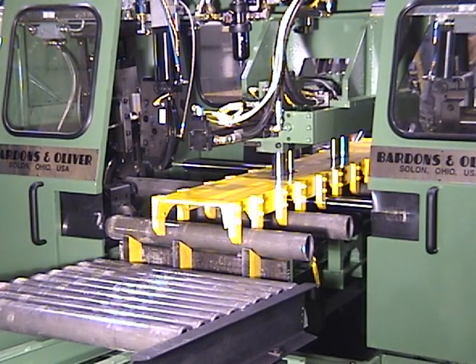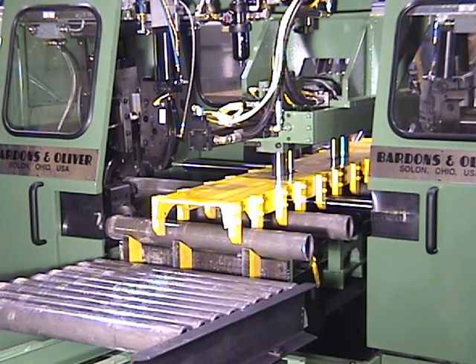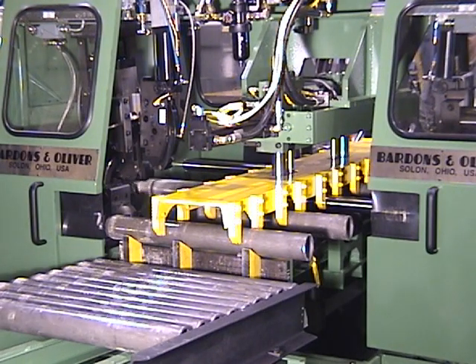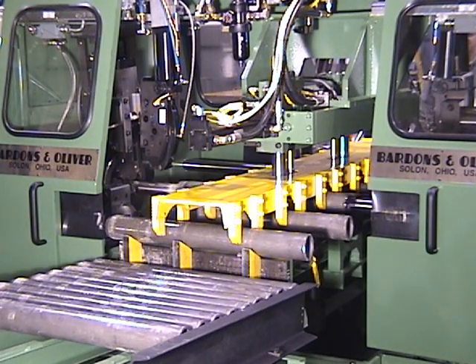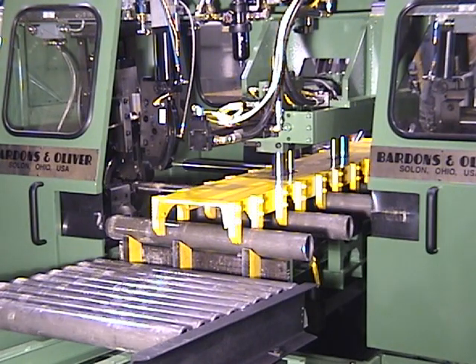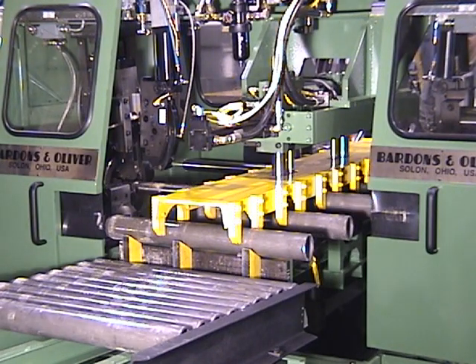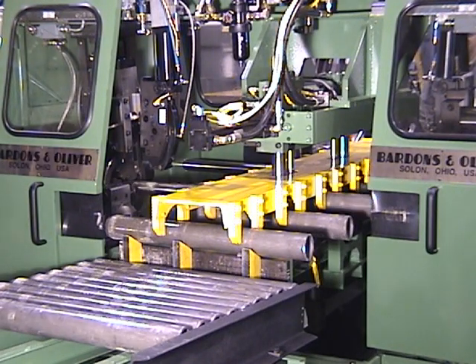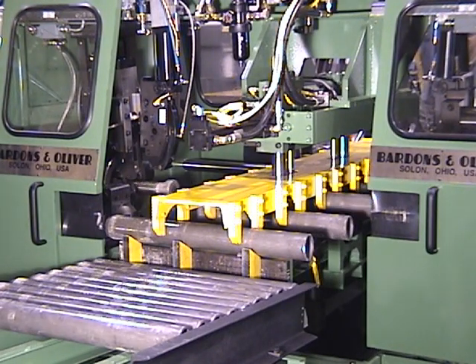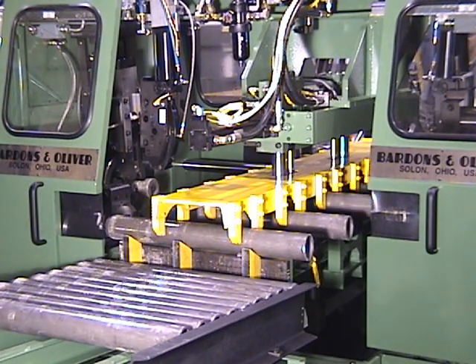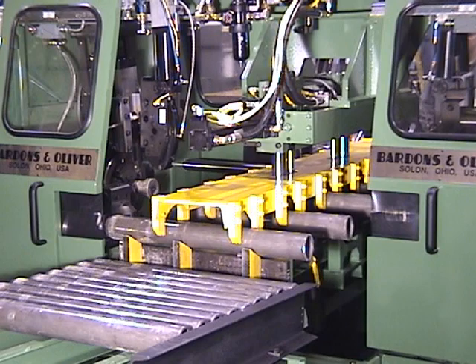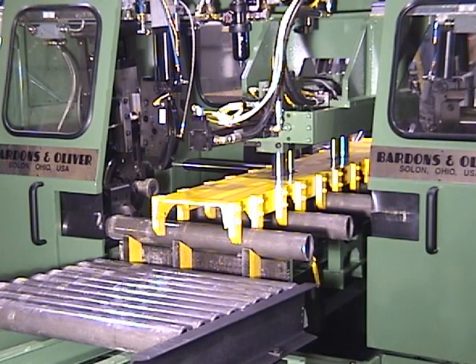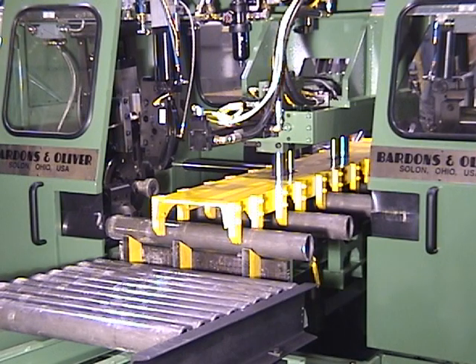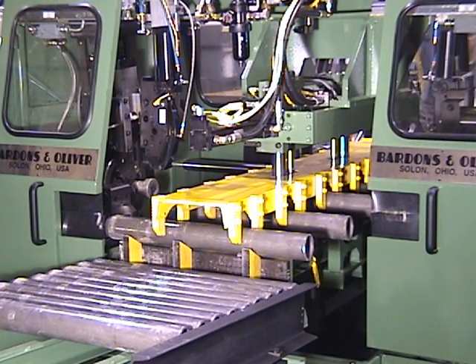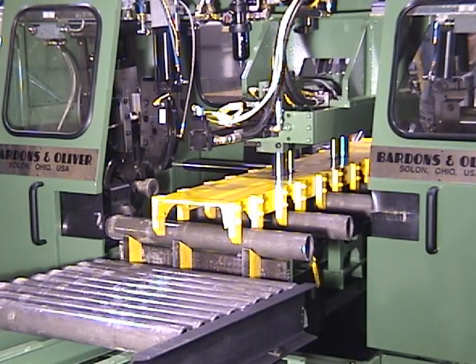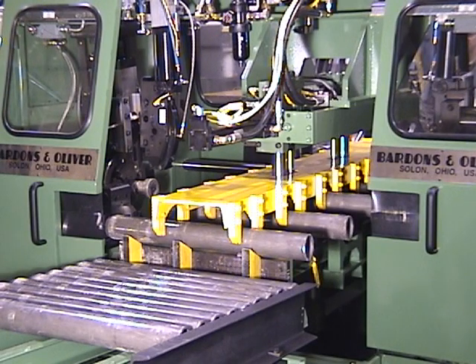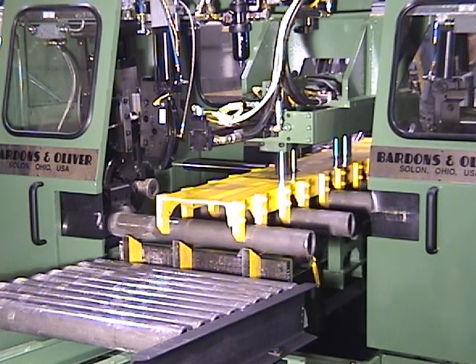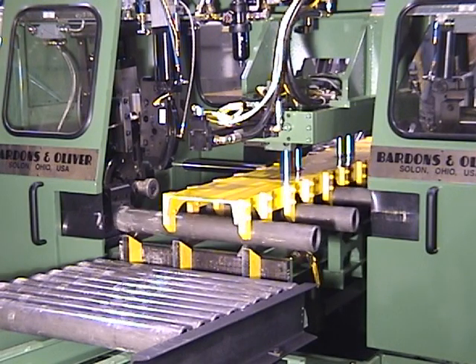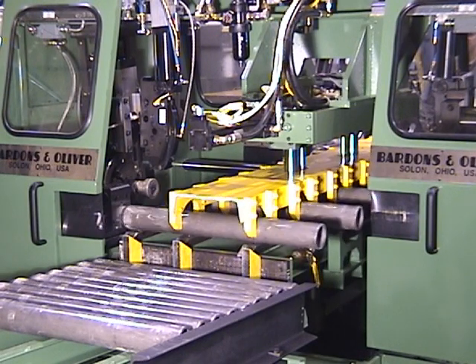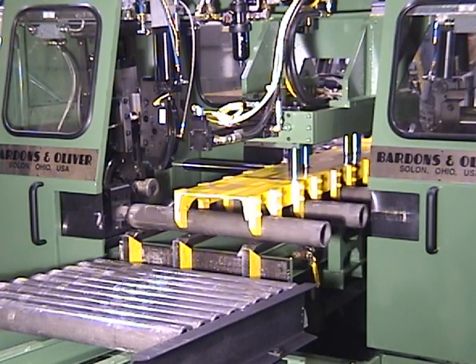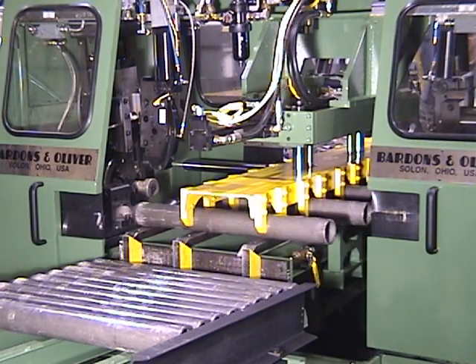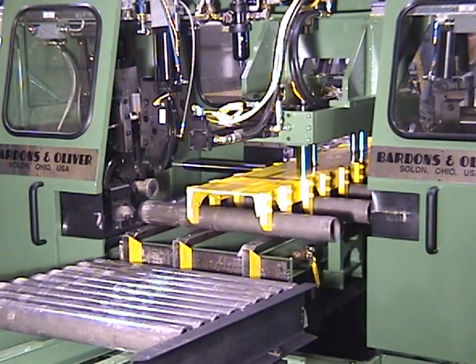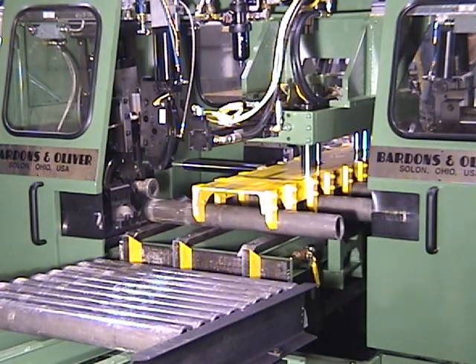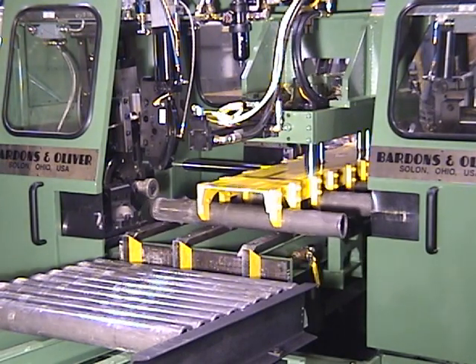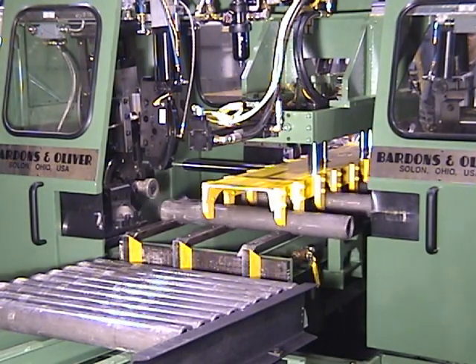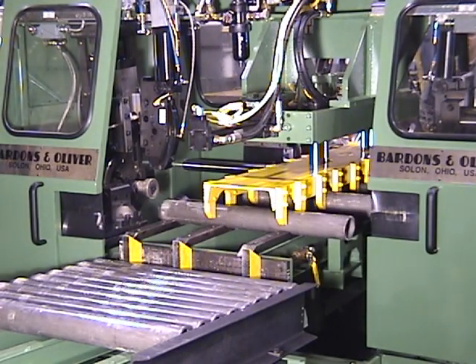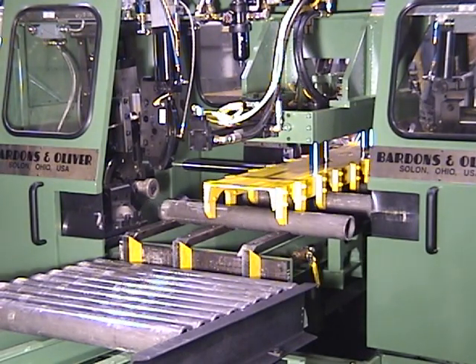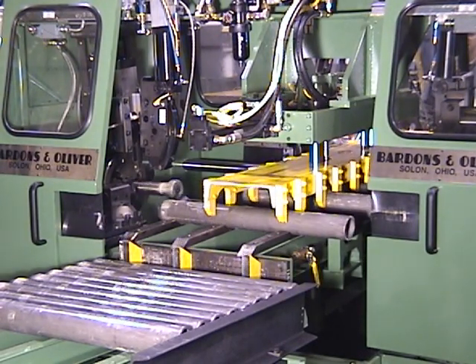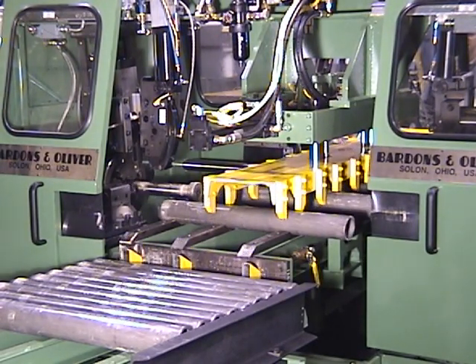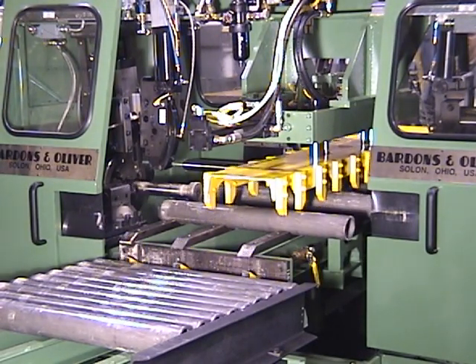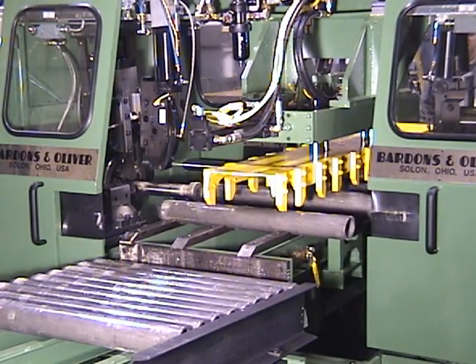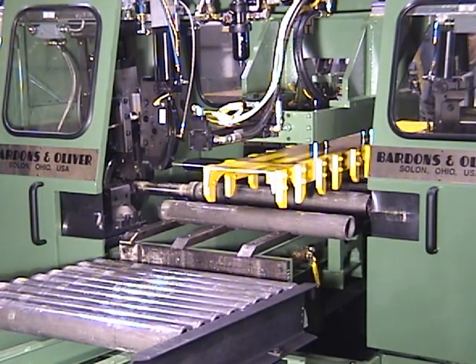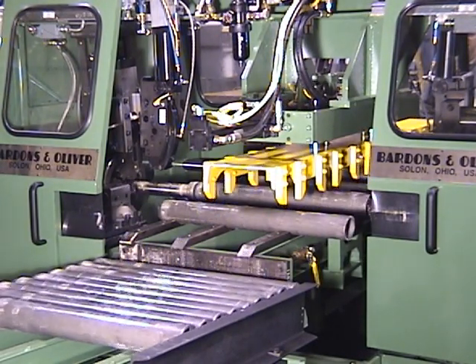The parts are transferred between spindles by a simple, reliable shuttle system that handles various sizes of parts without adjustment.